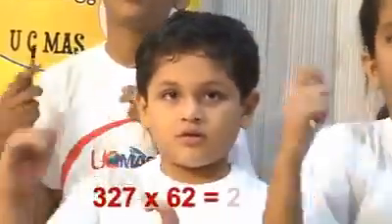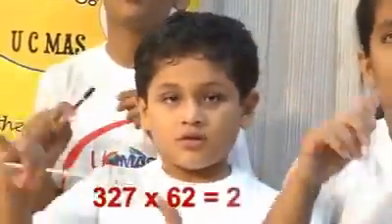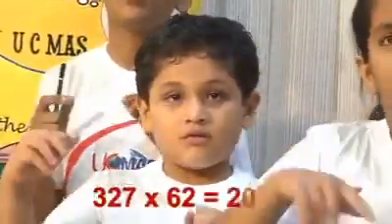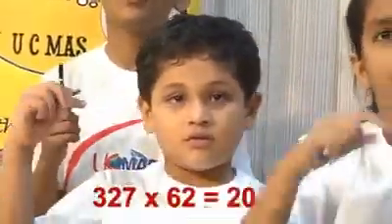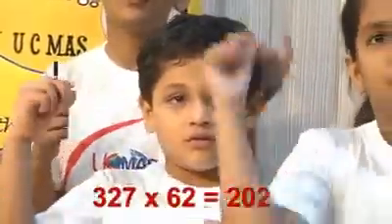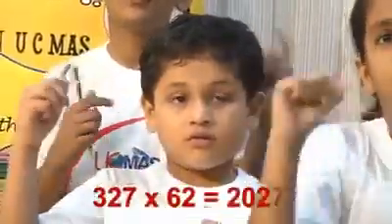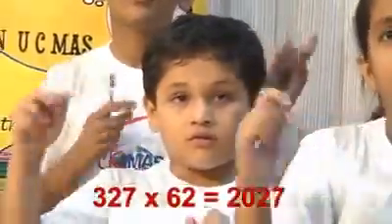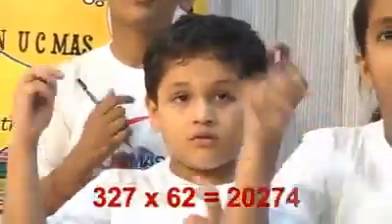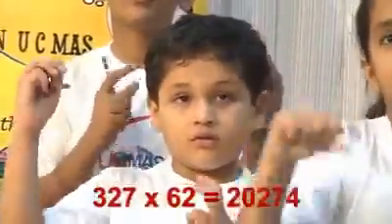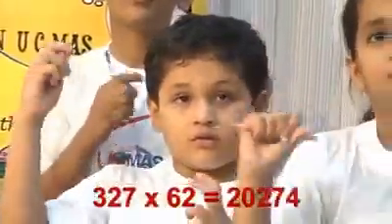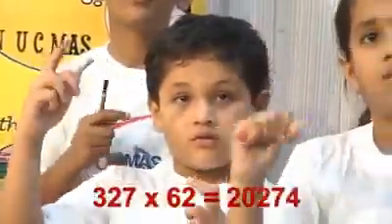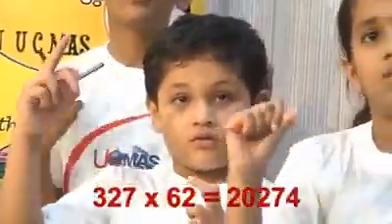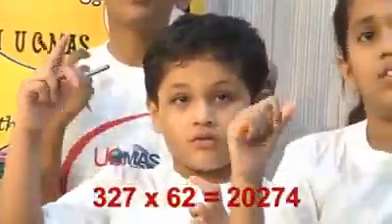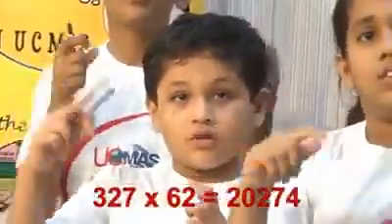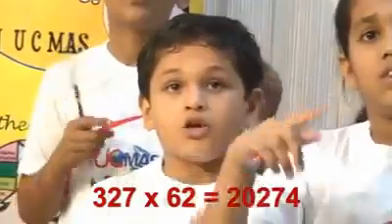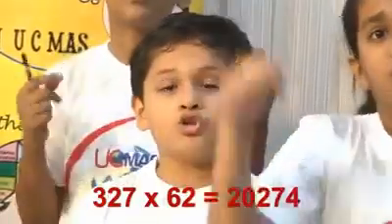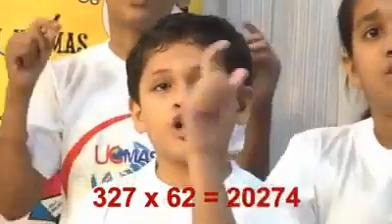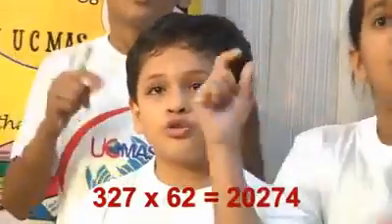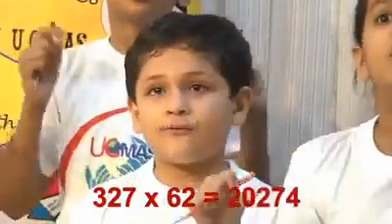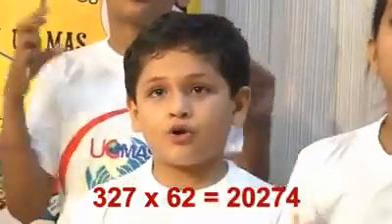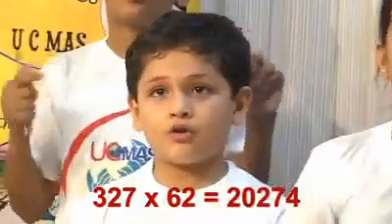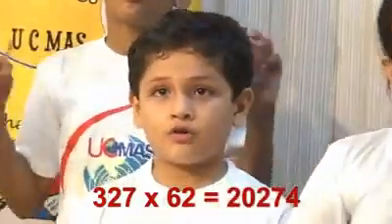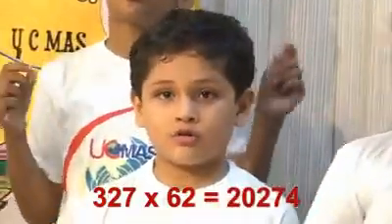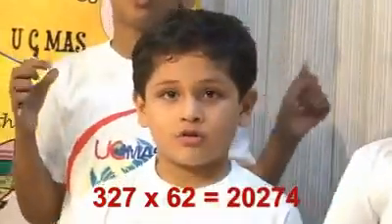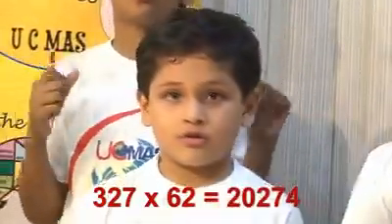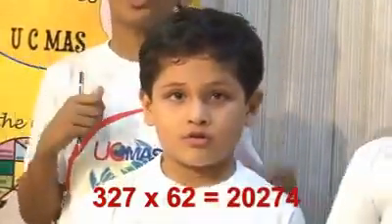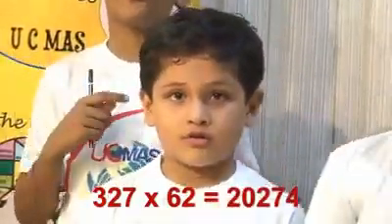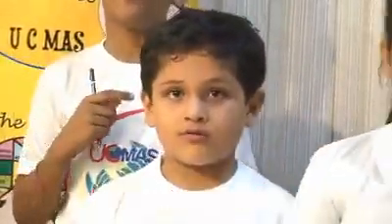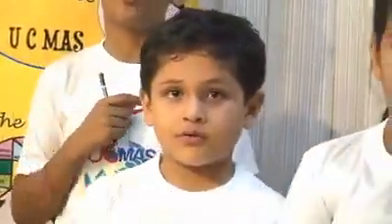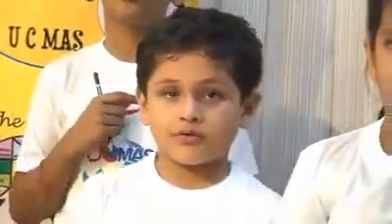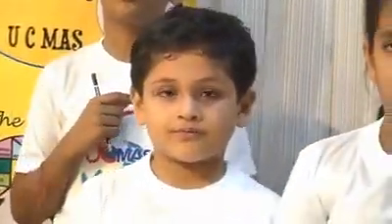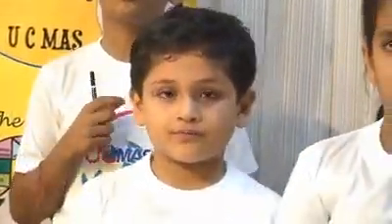Next, 327 multiplied by 62. 20274 is the right answer.